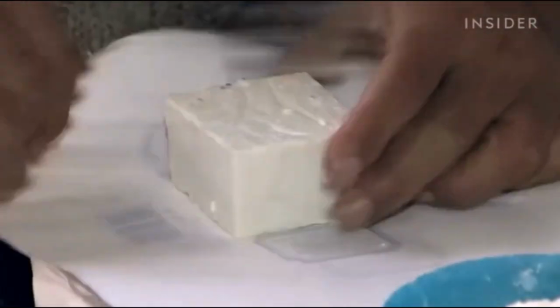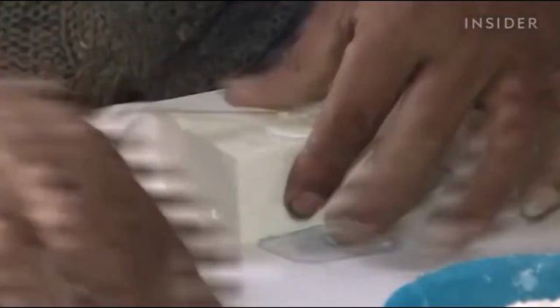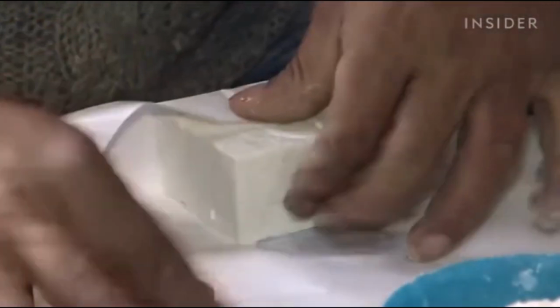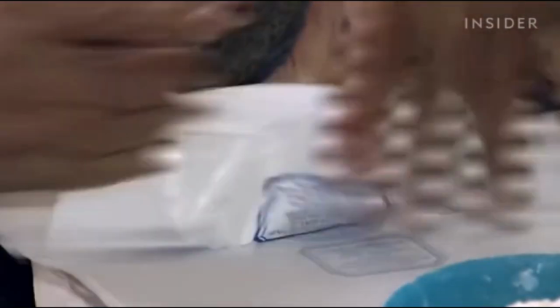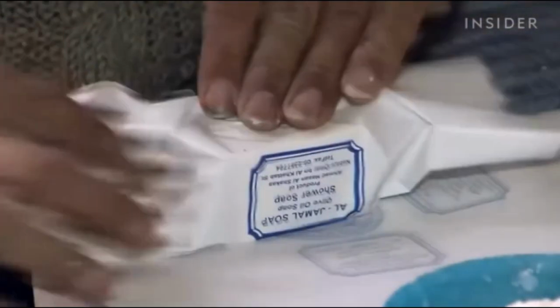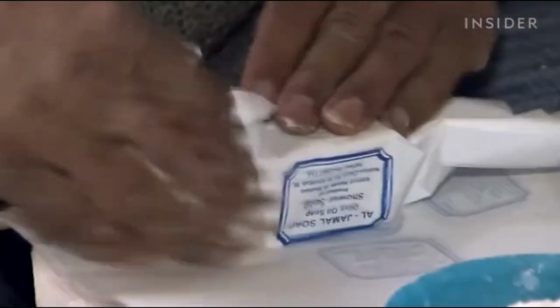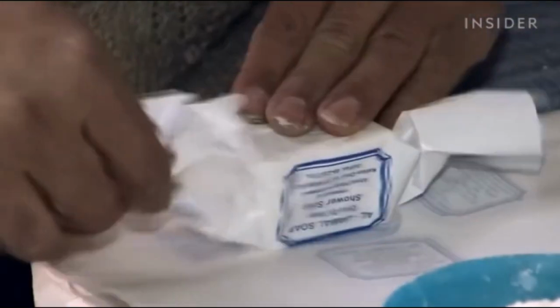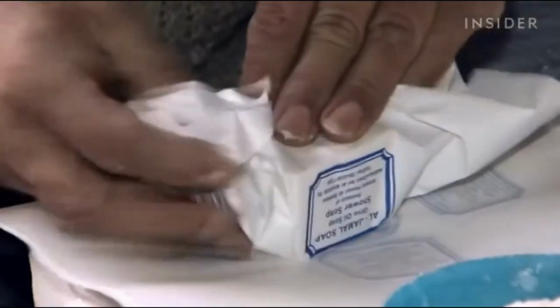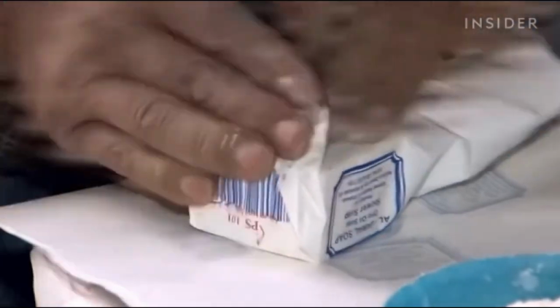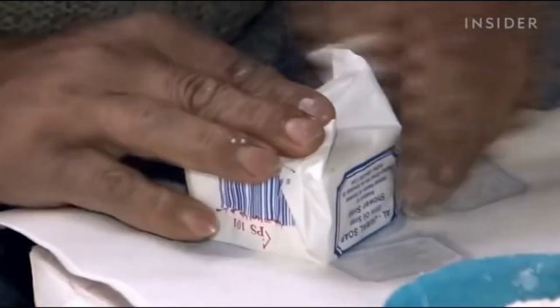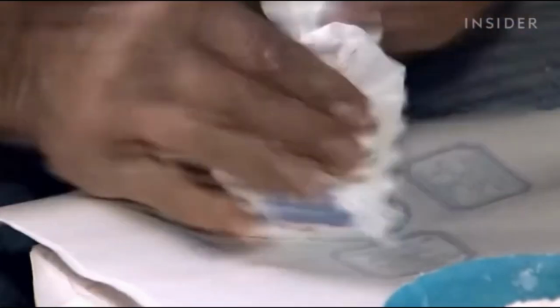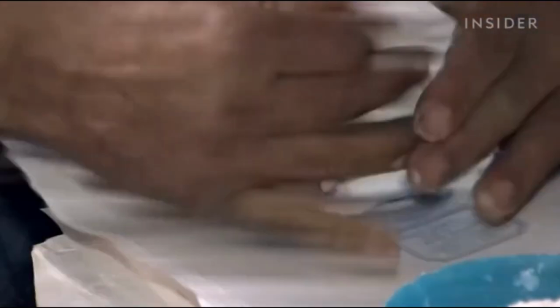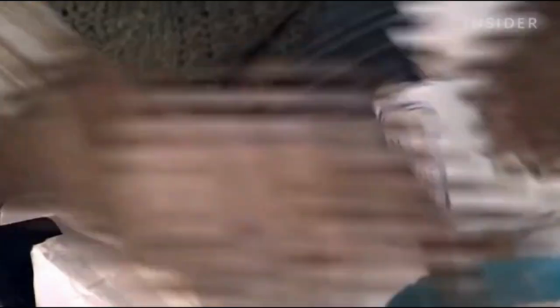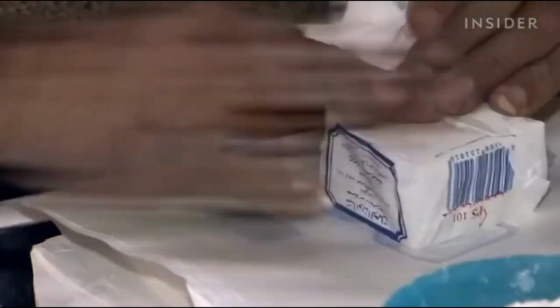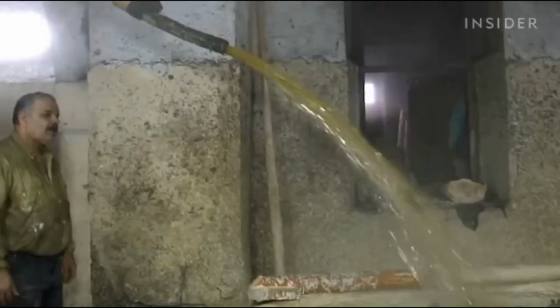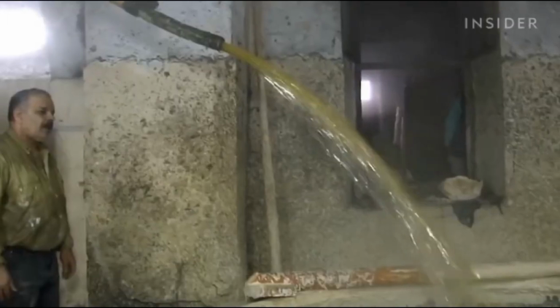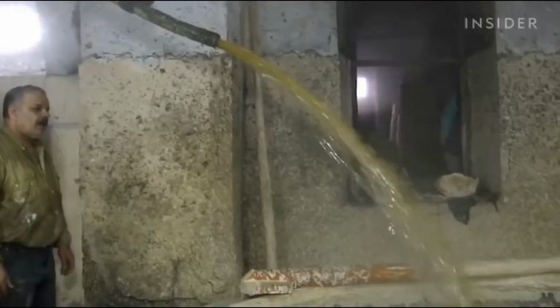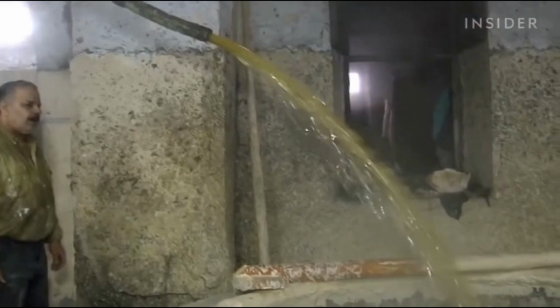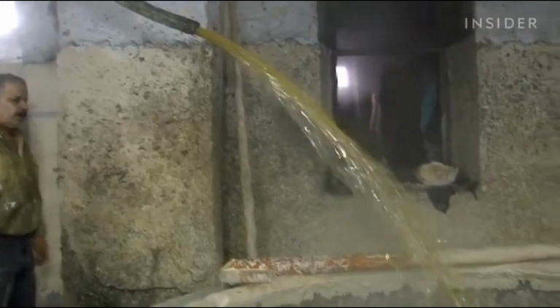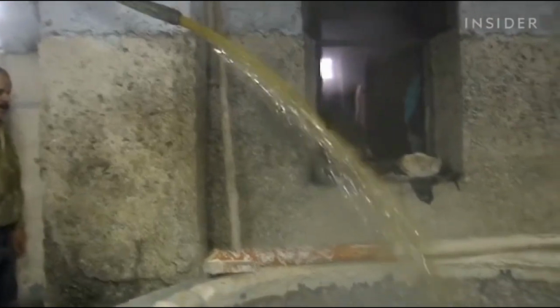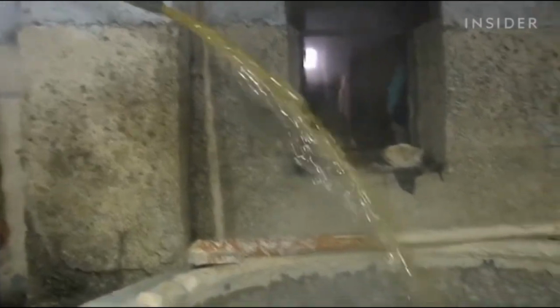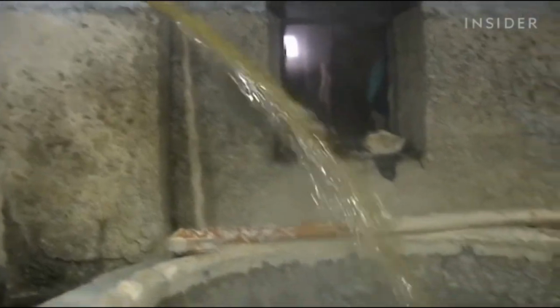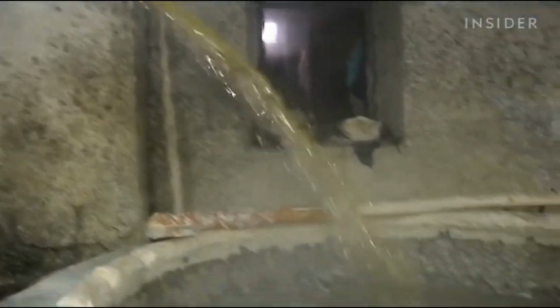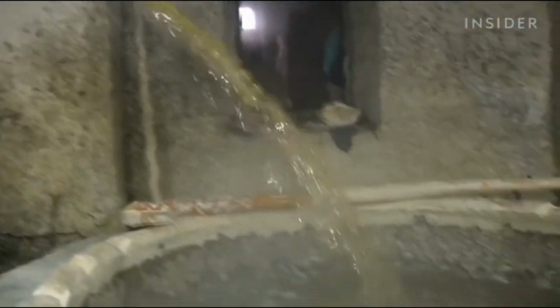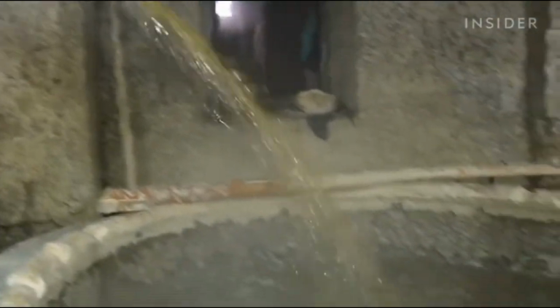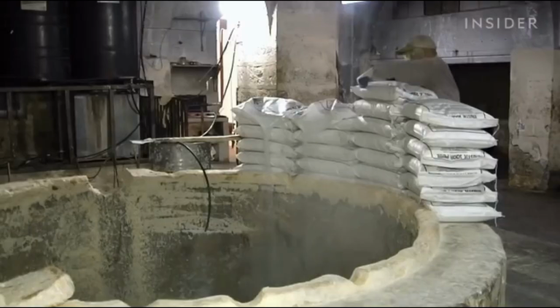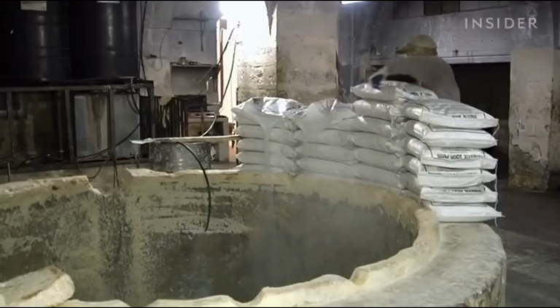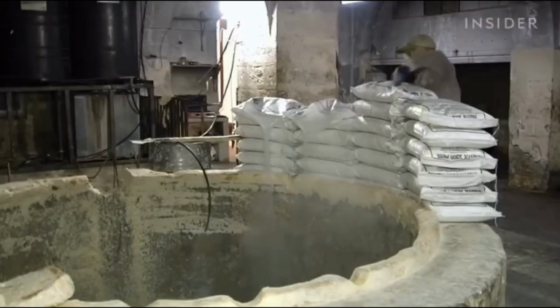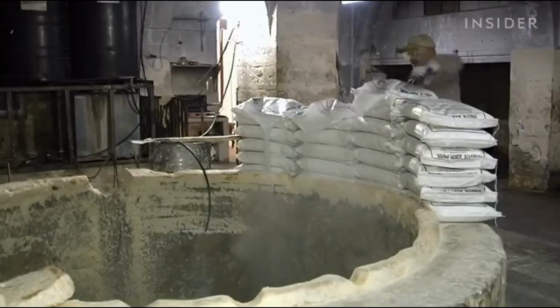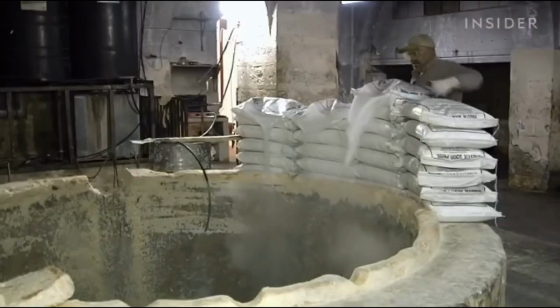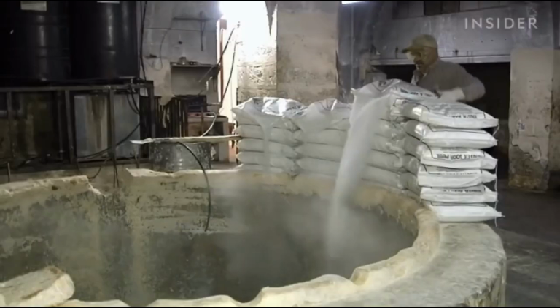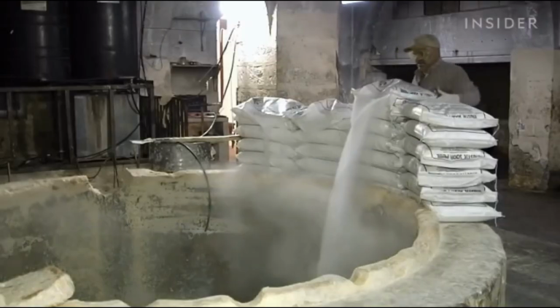Nablus soap is made from just three ingredients: olive oil, baking soda, and water.